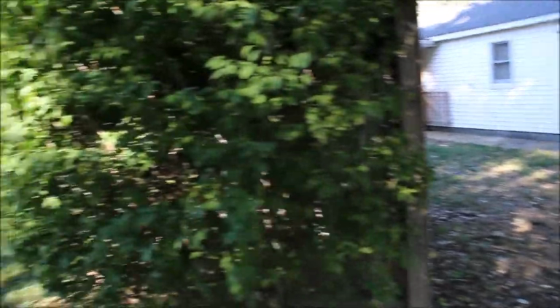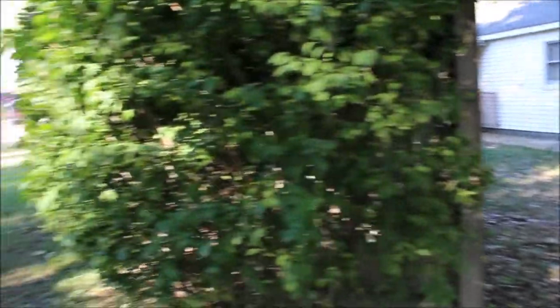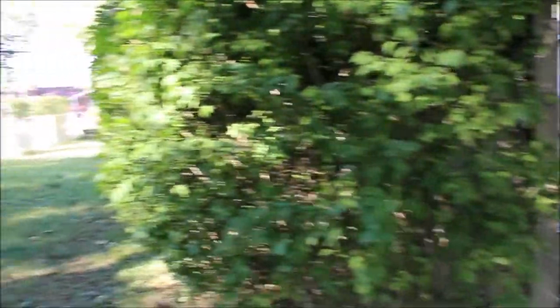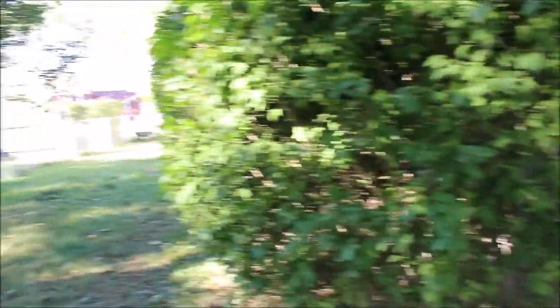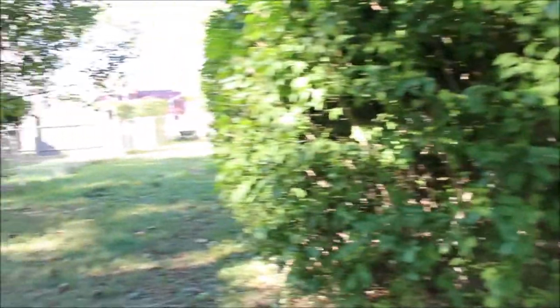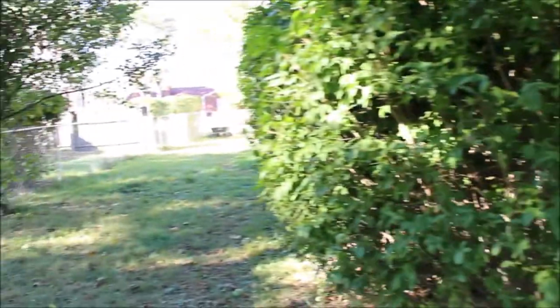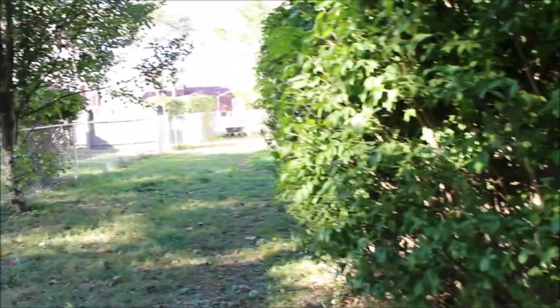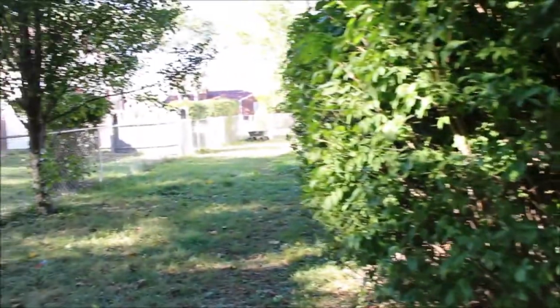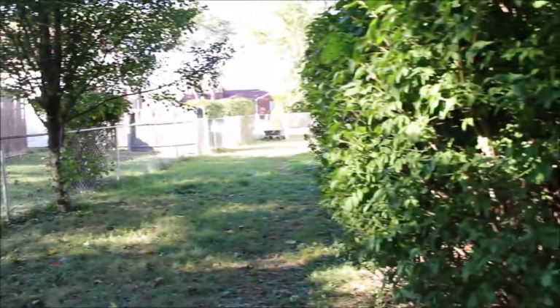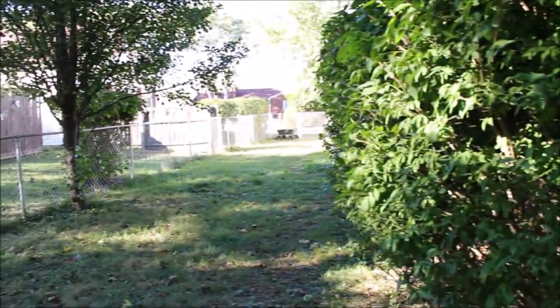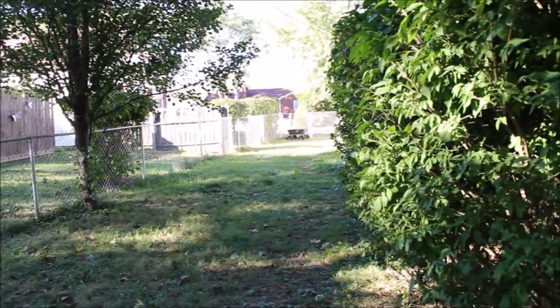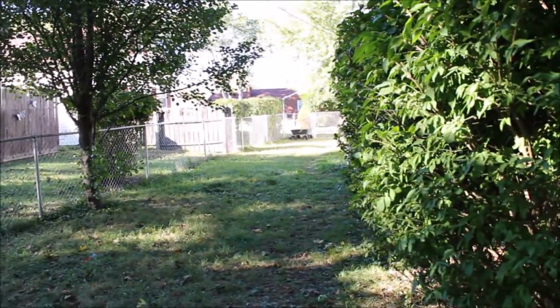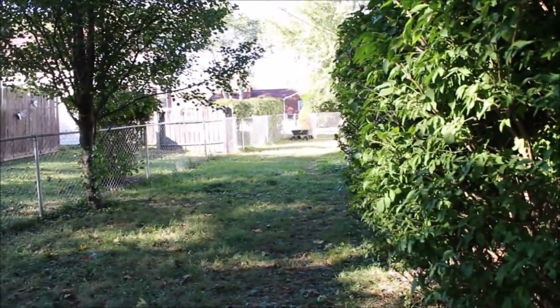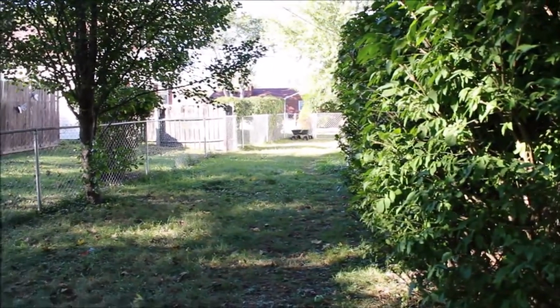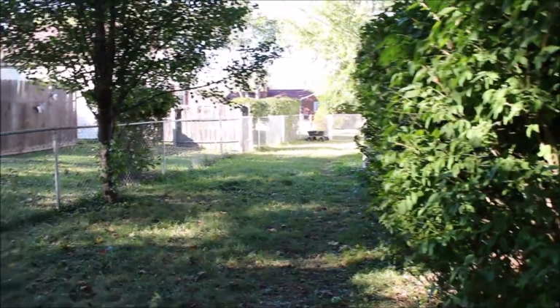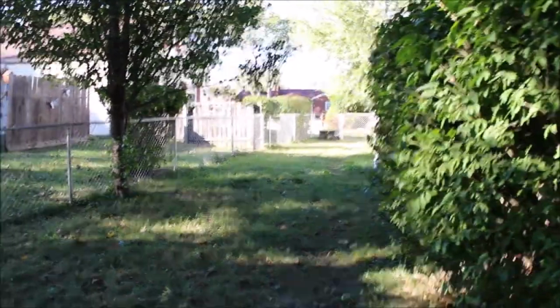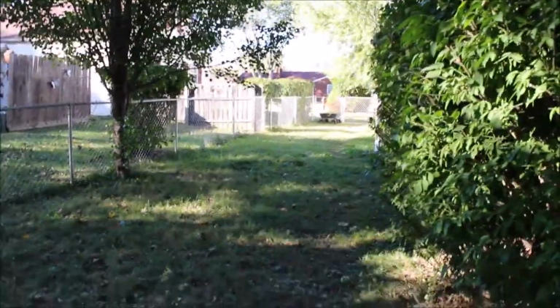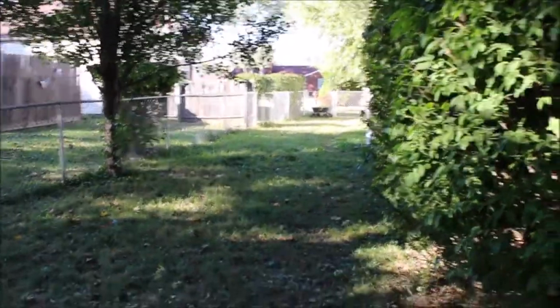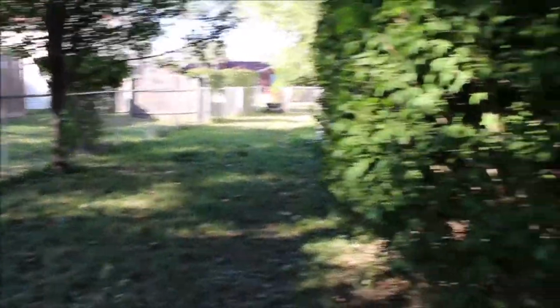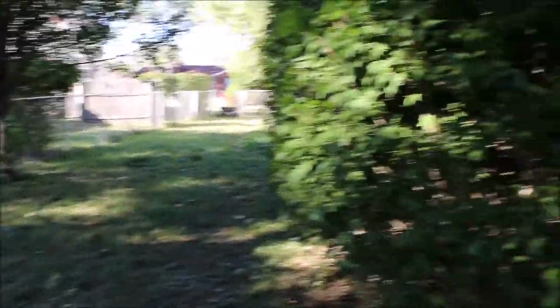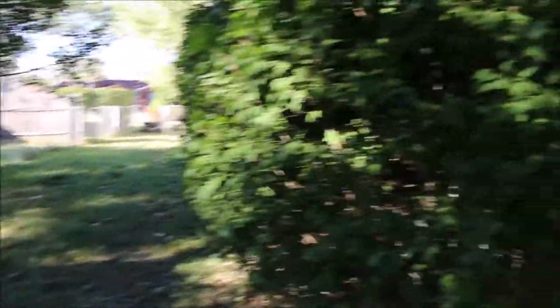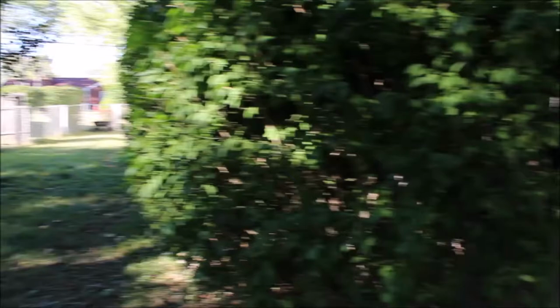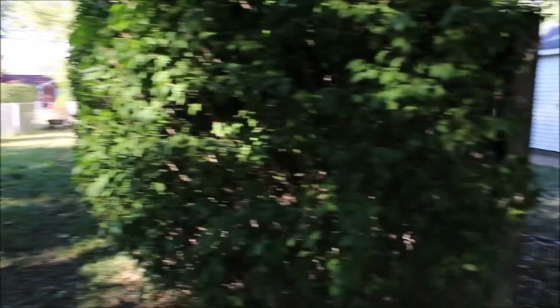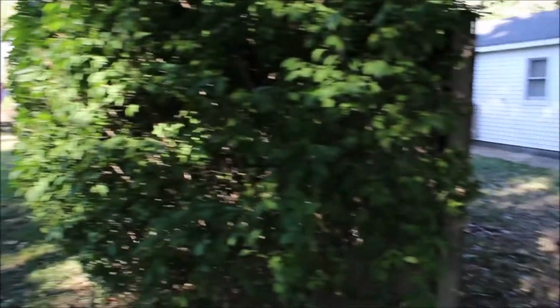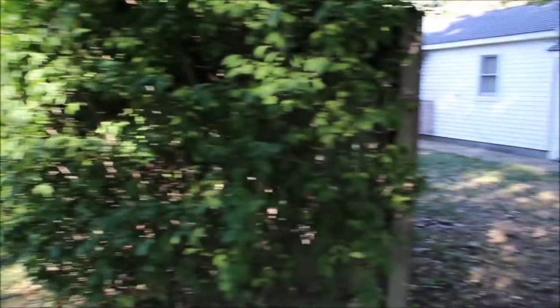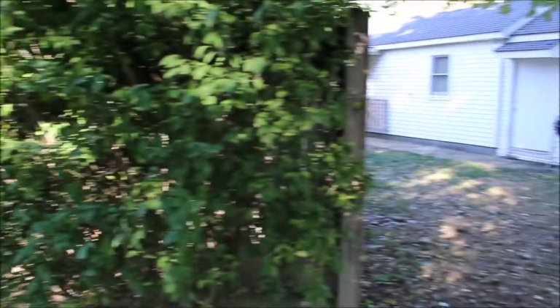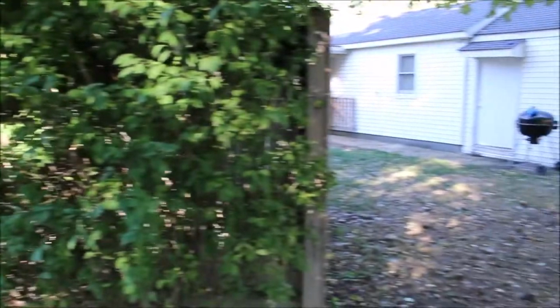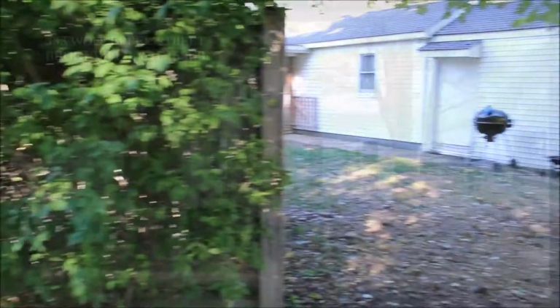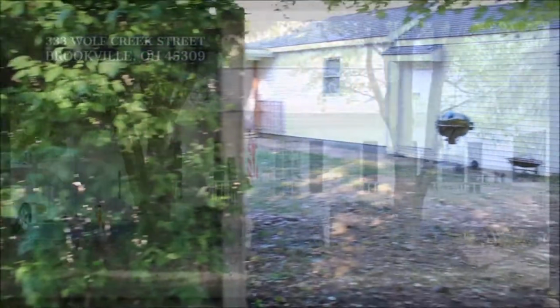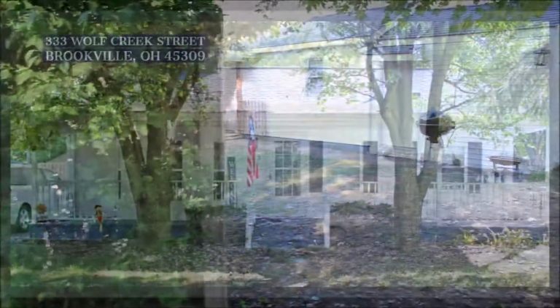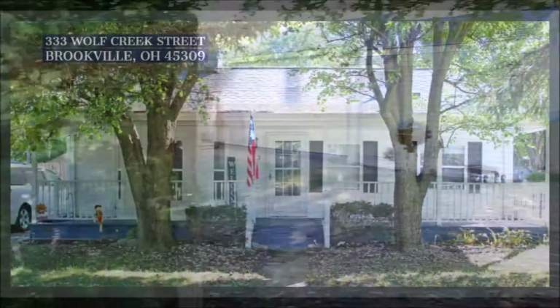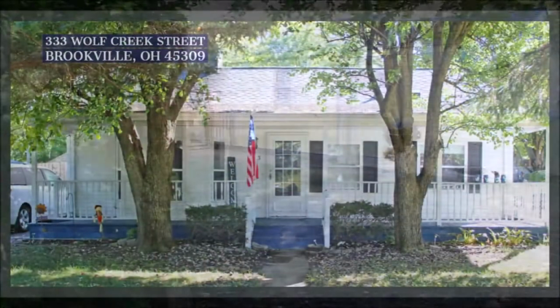This is 333 Wolf Creek Pike in beautiful Brookville, Ohio. Give us a call or your realtor a call and we'd be glad to show you the property. Thanks and have a great day!